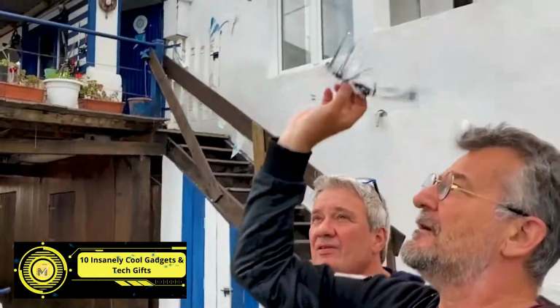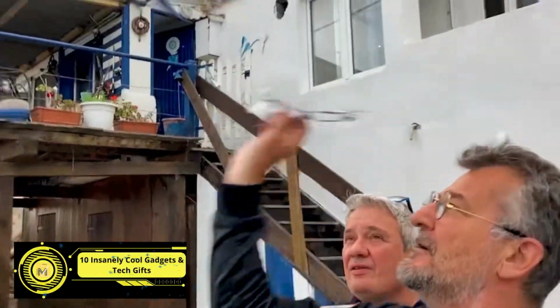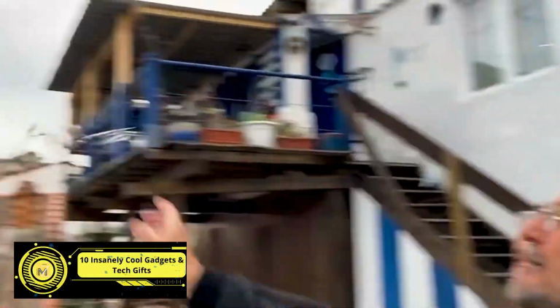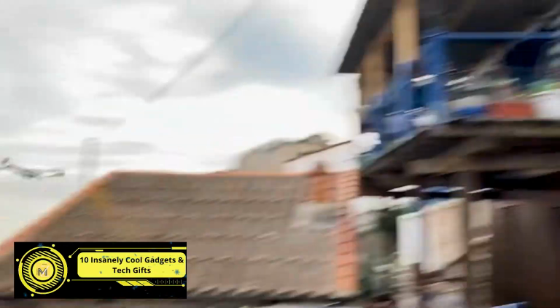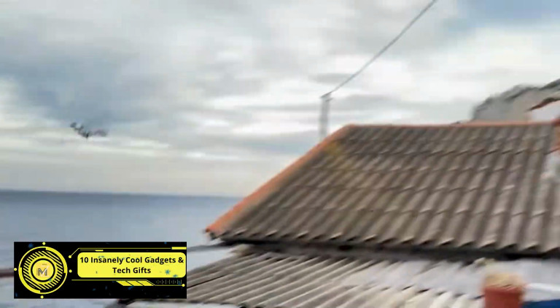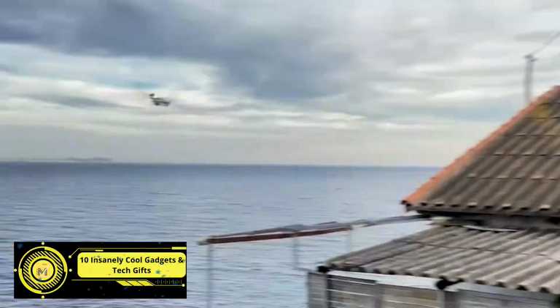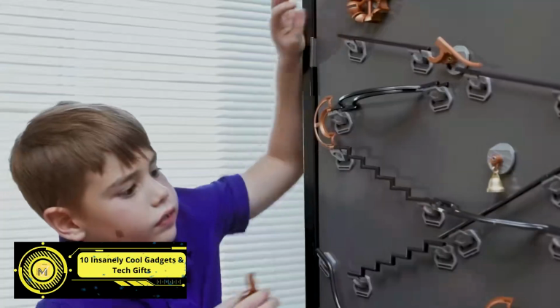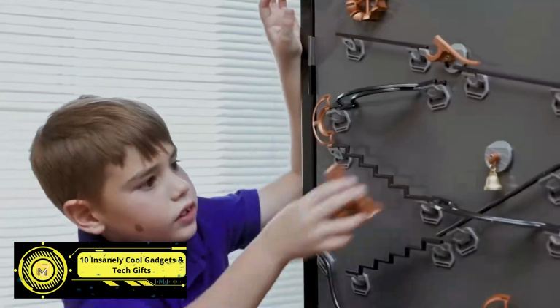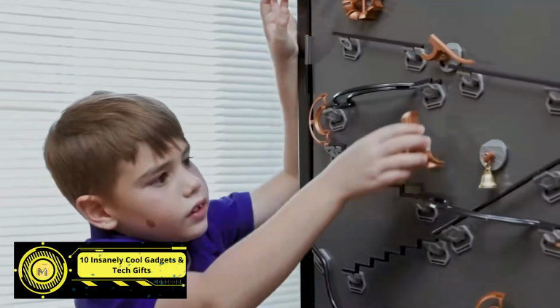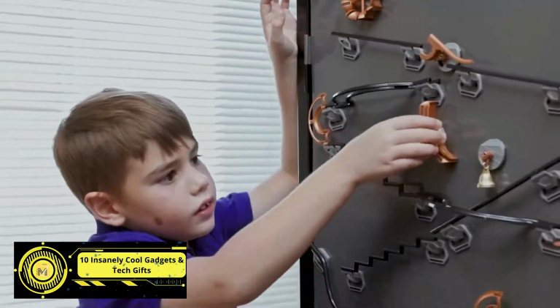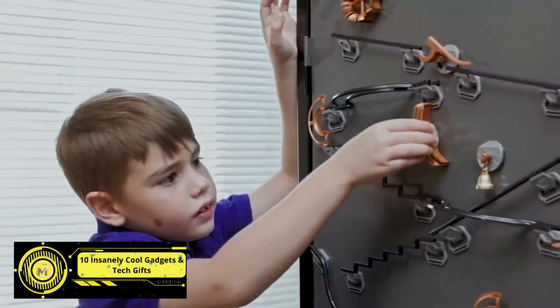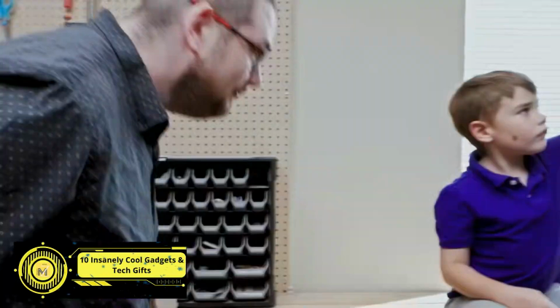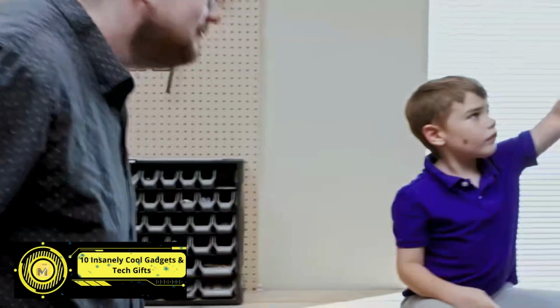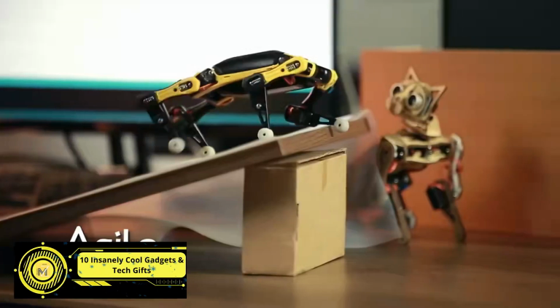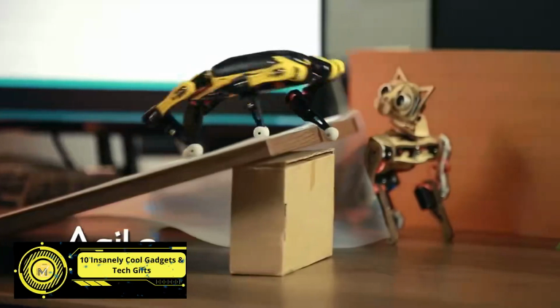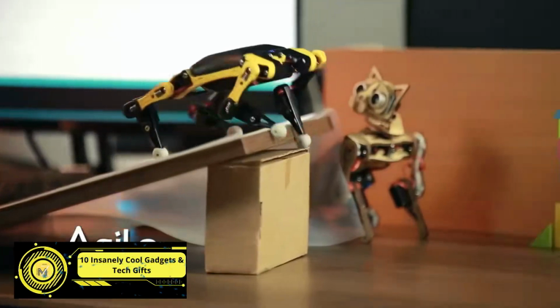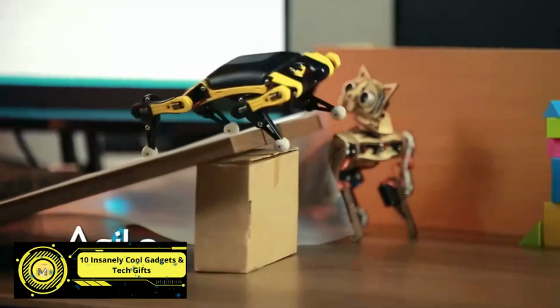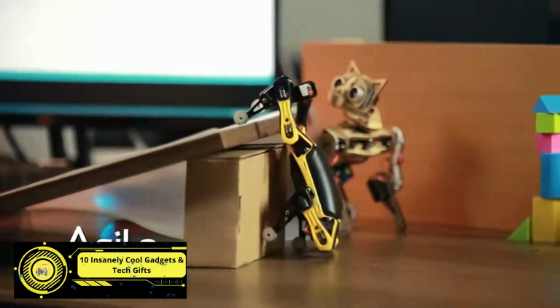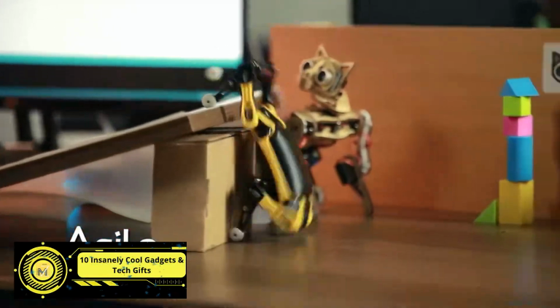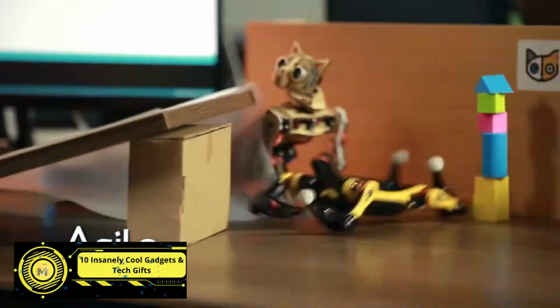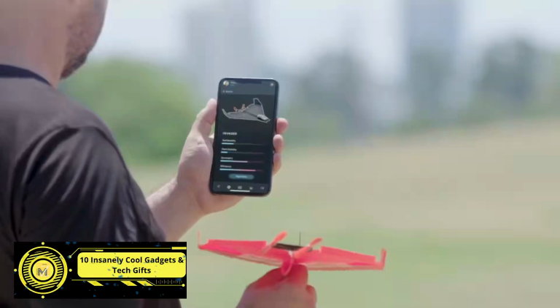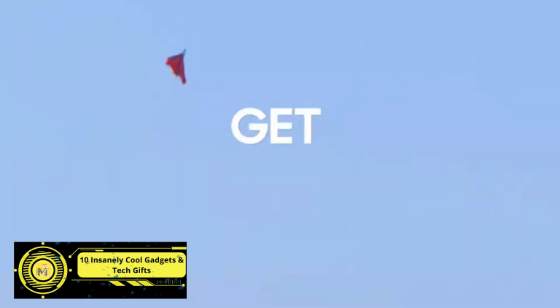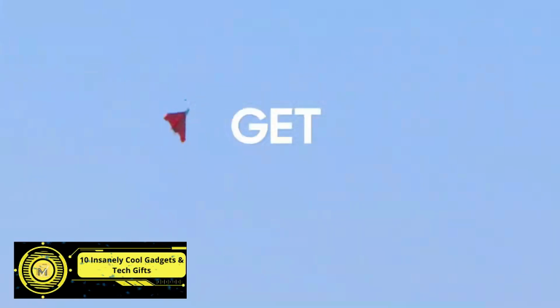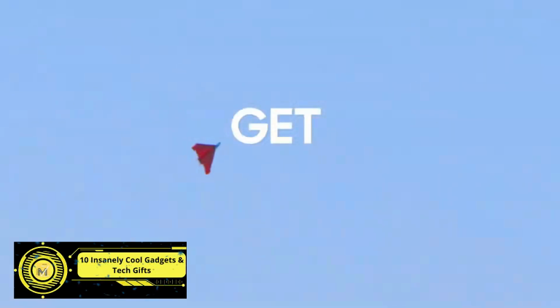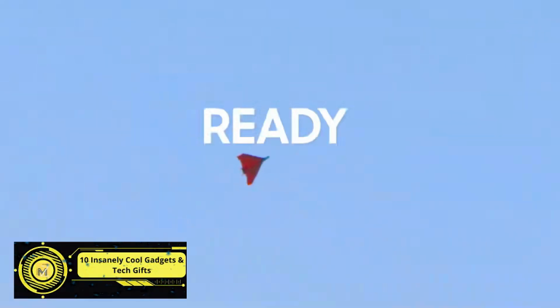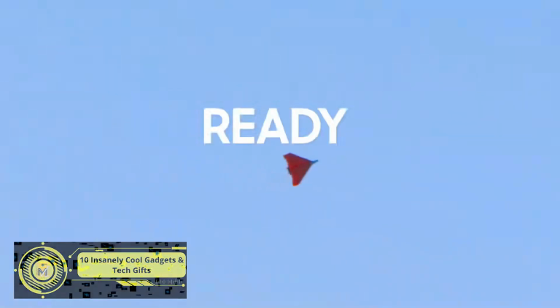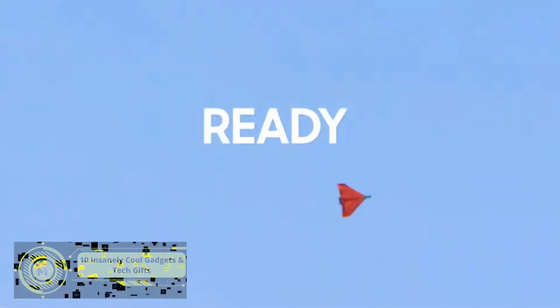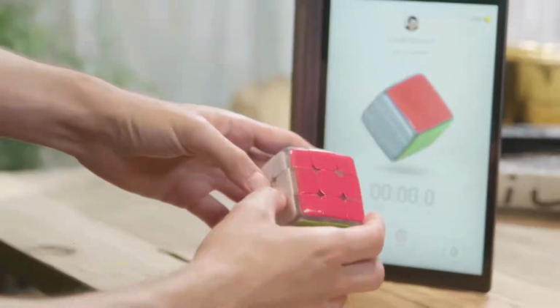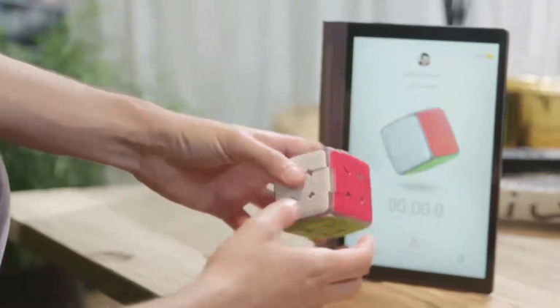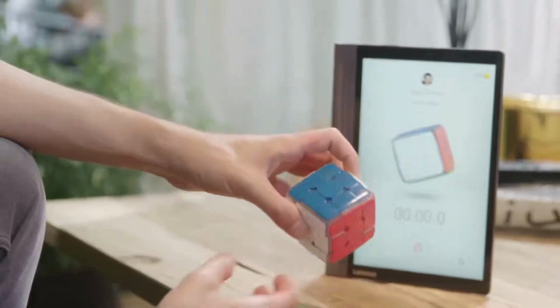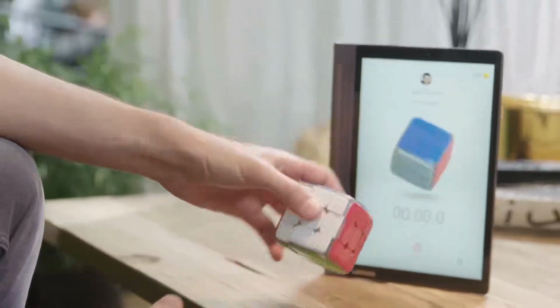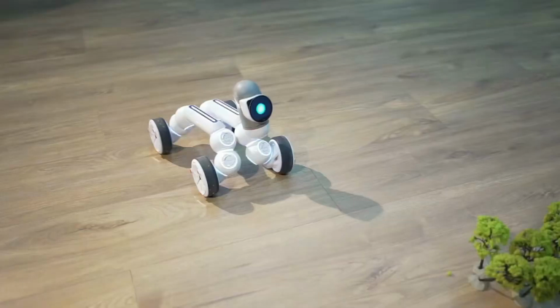In this video, I have listed 10 insanely cool gadgets and tech gifts from Amazon that you will want to buy at any age.